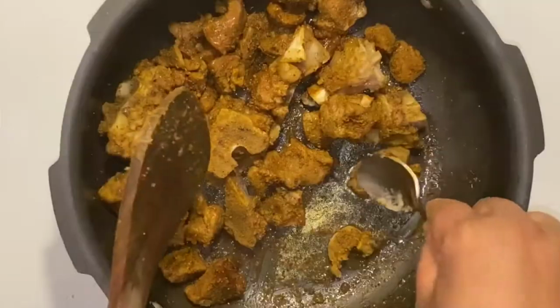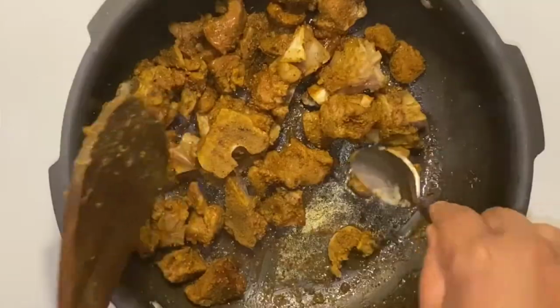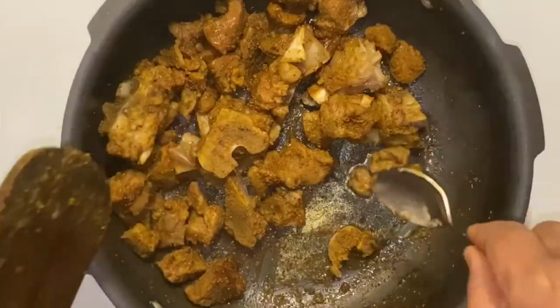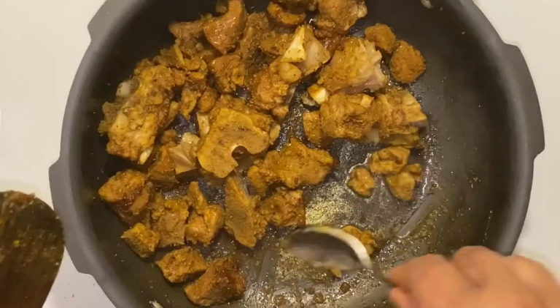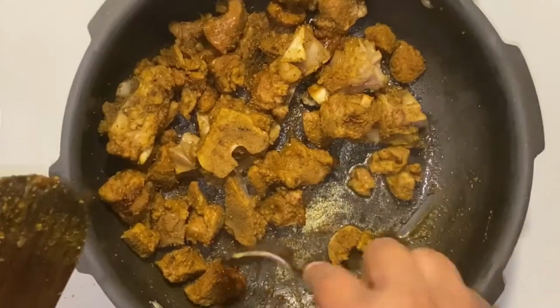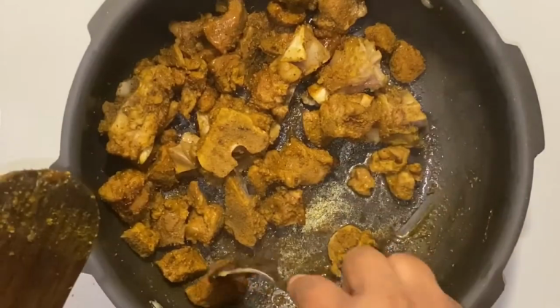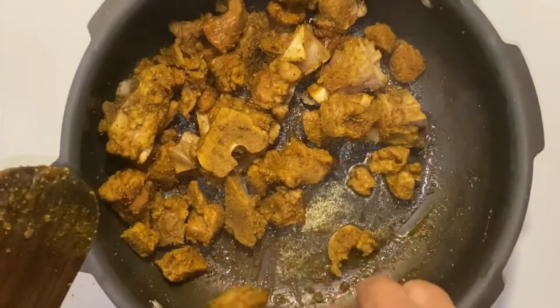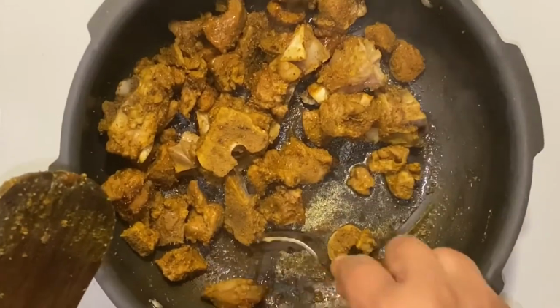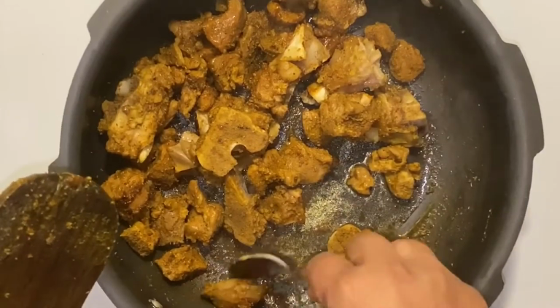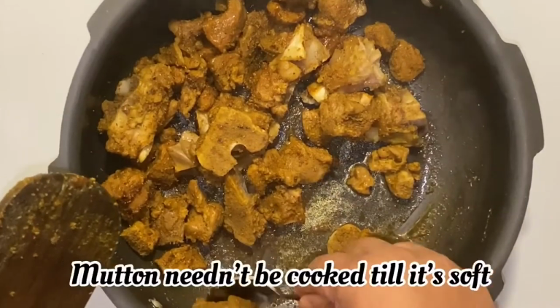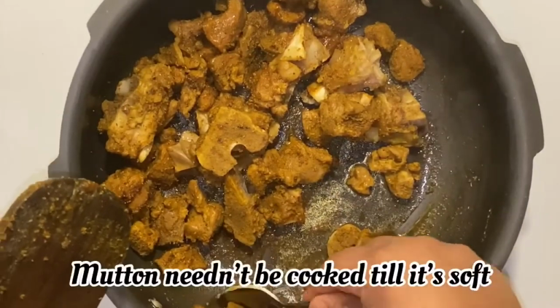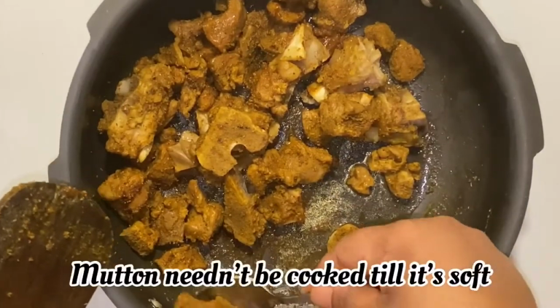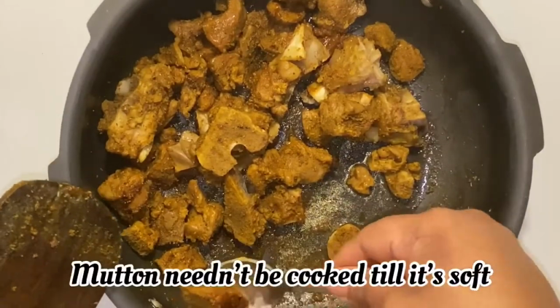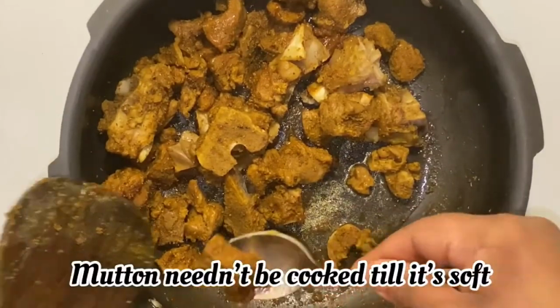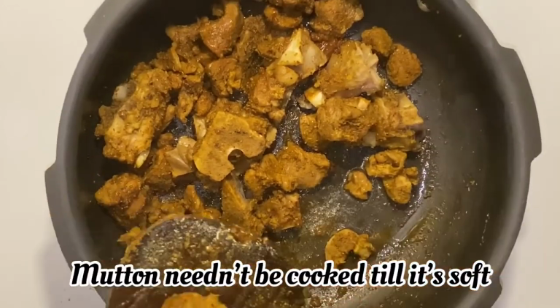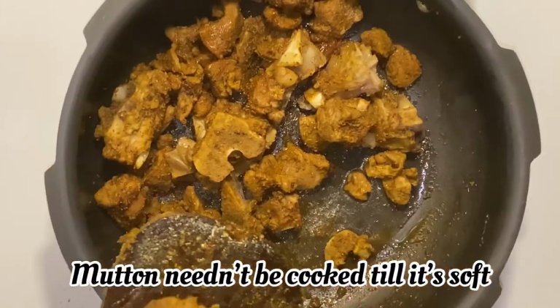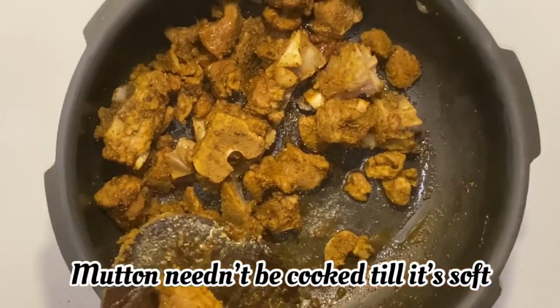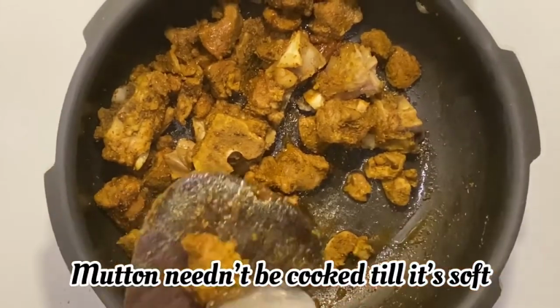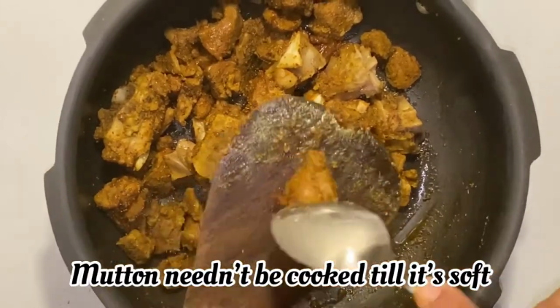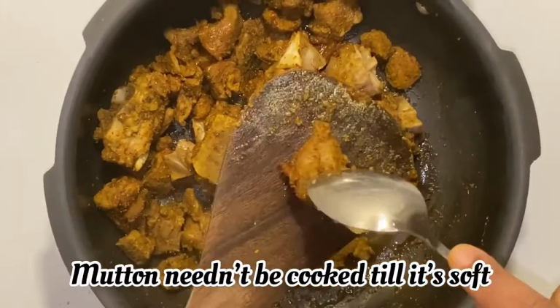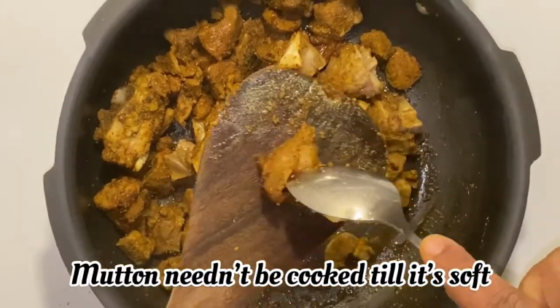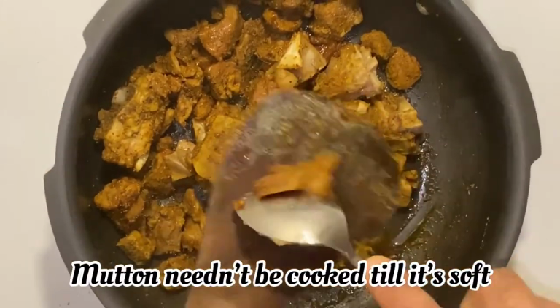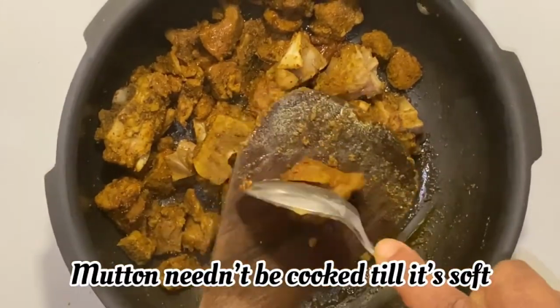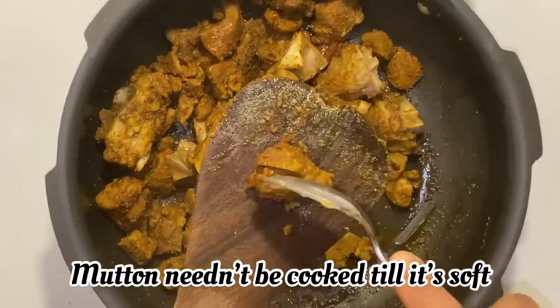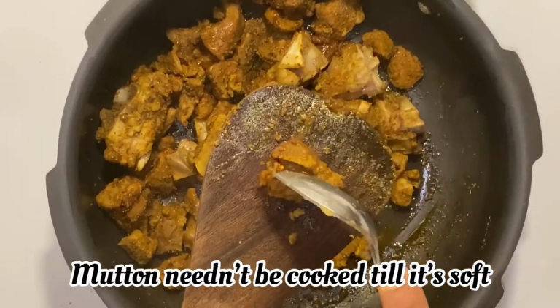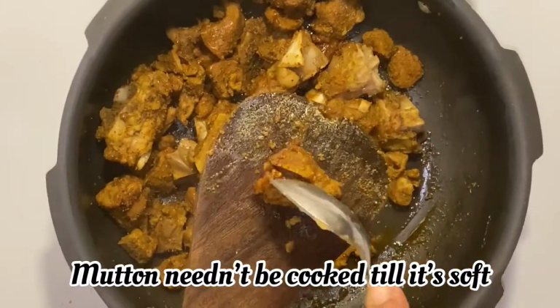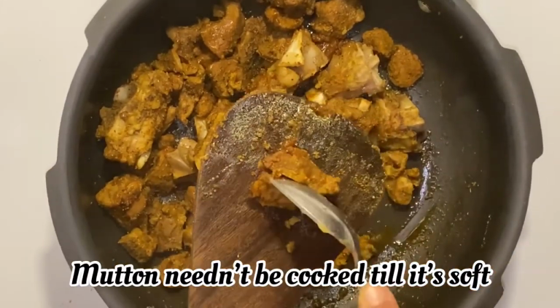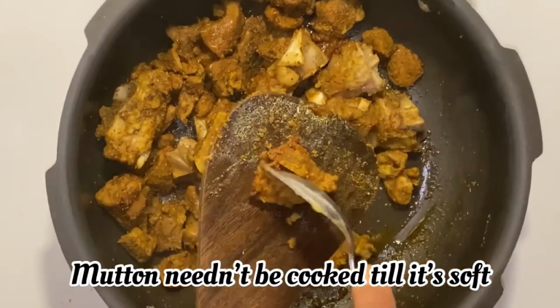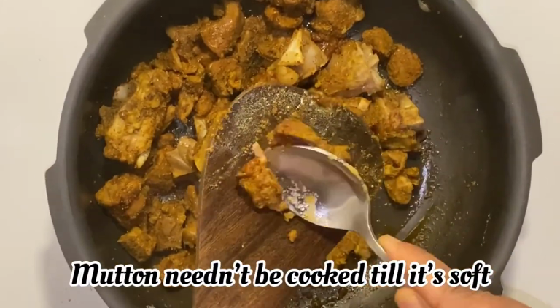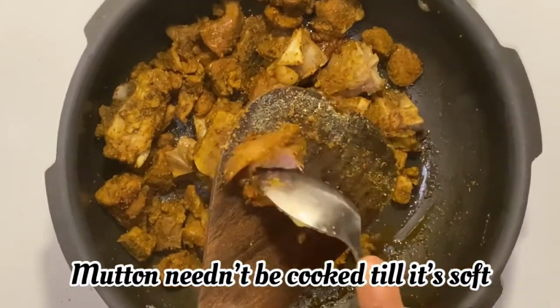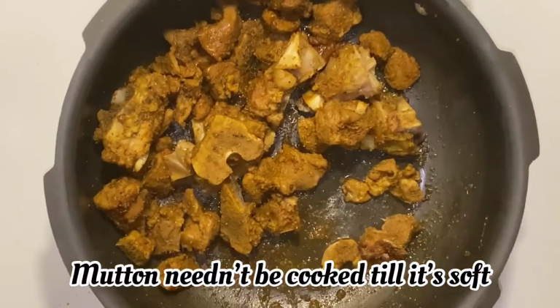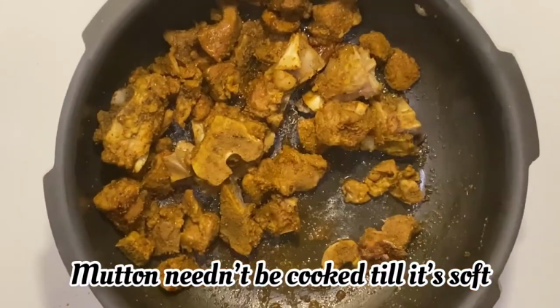The mutton should be soft, but it should still be a bit firm.